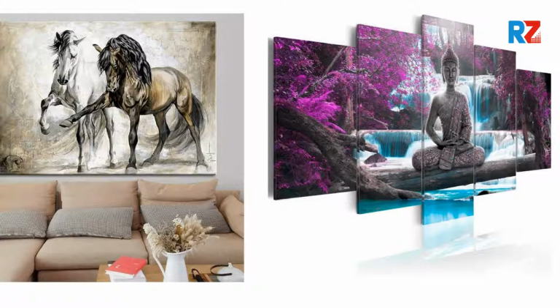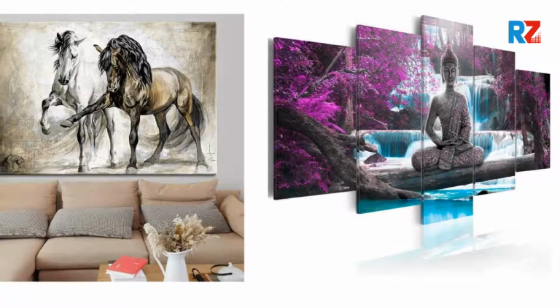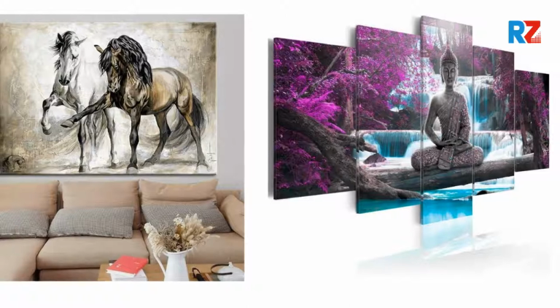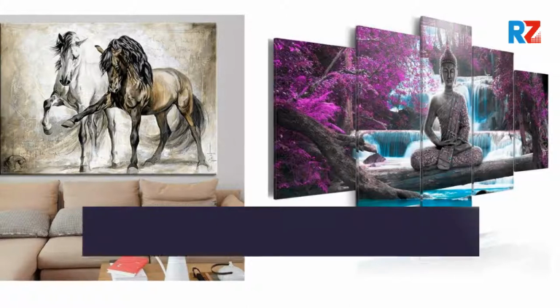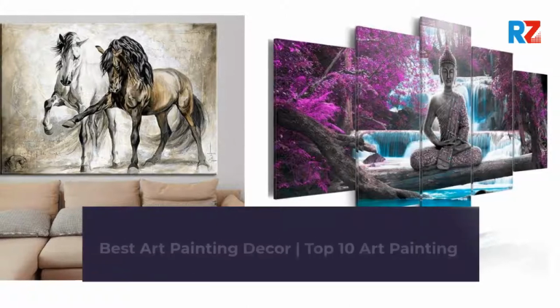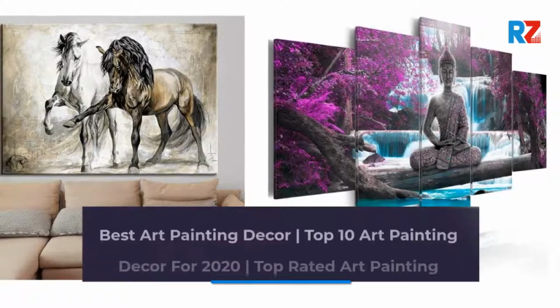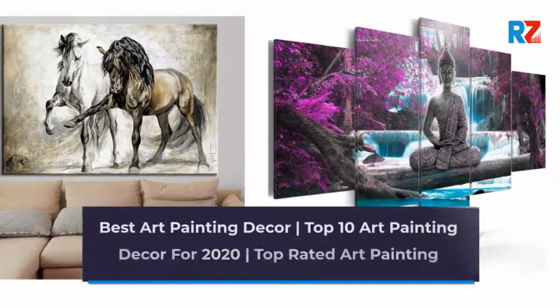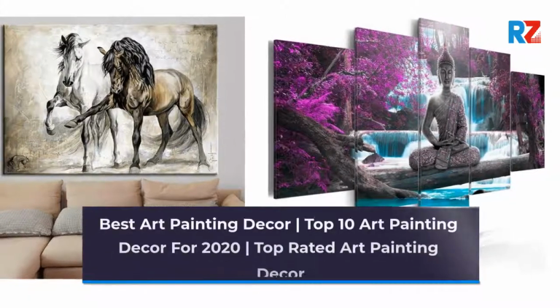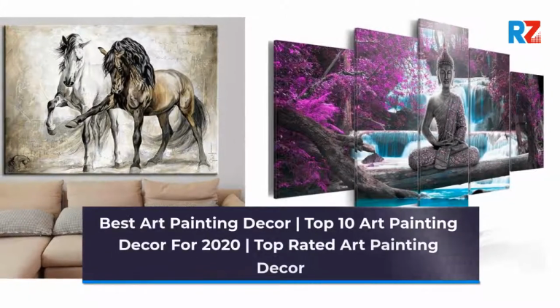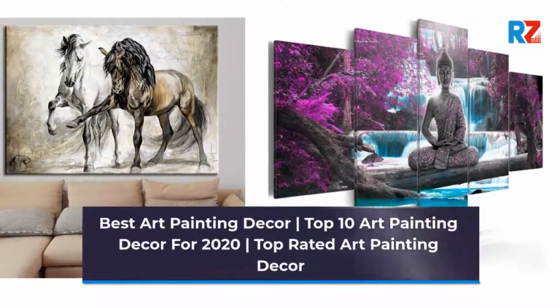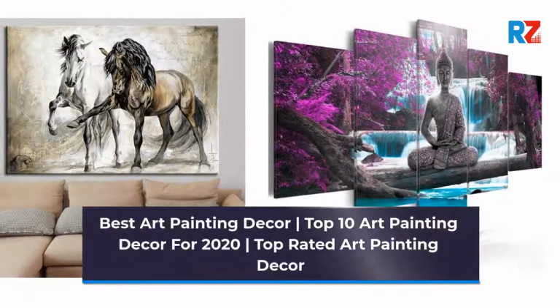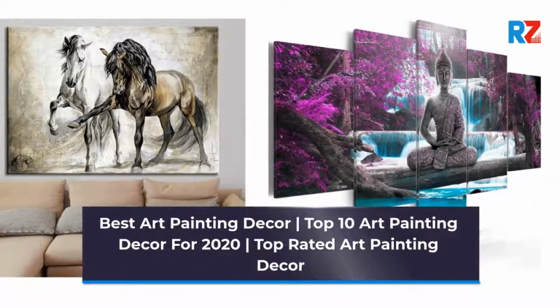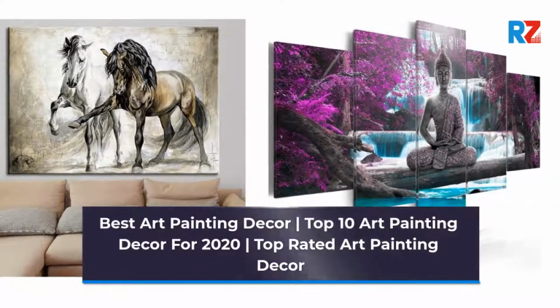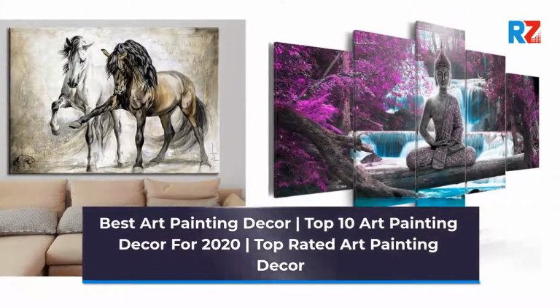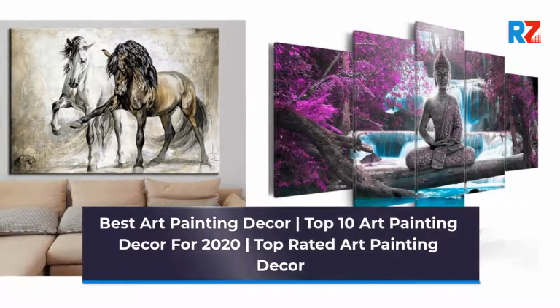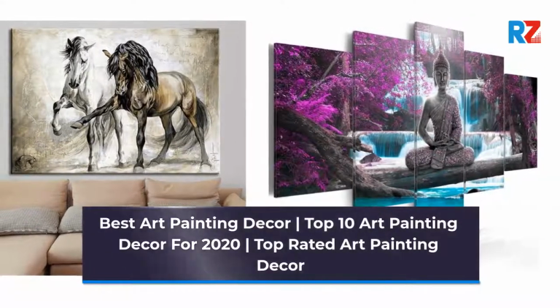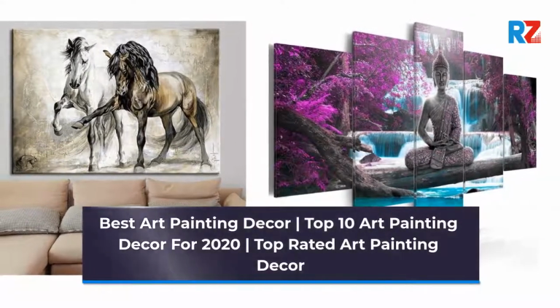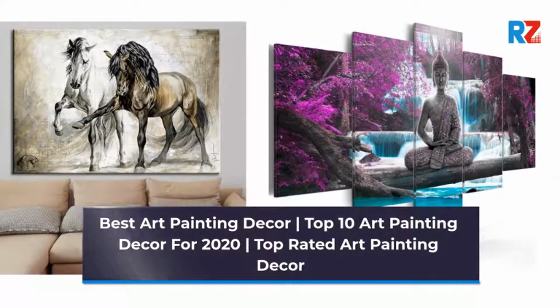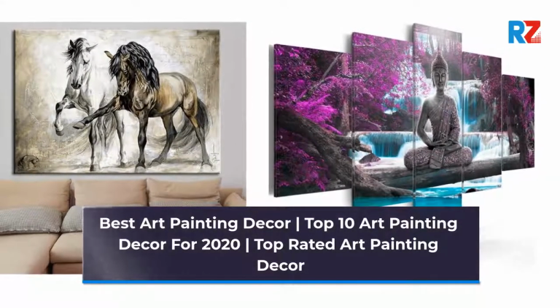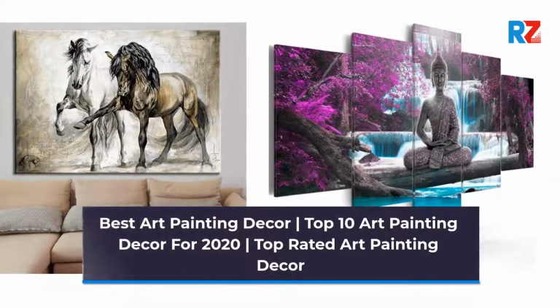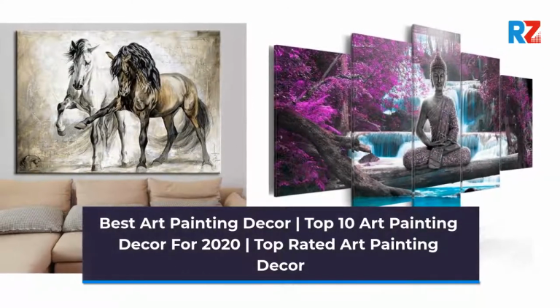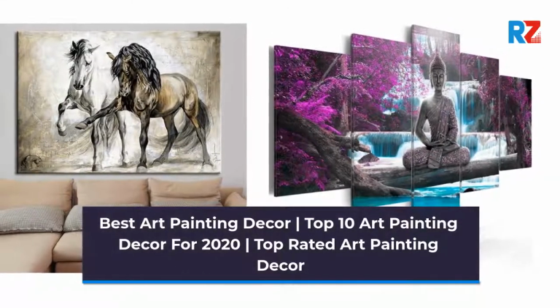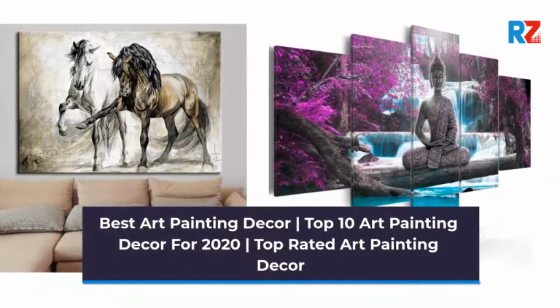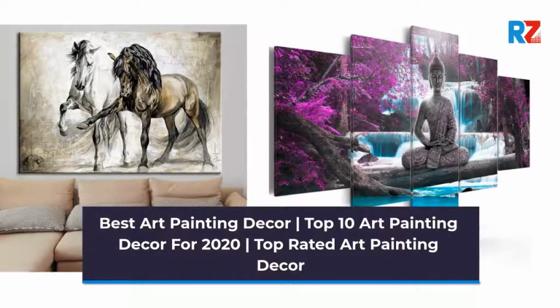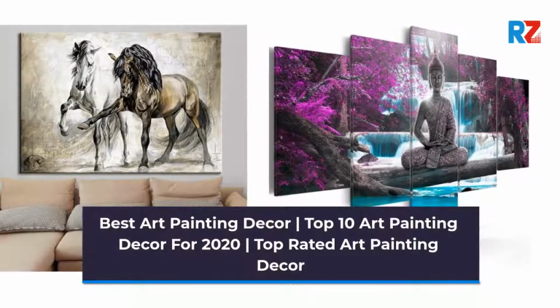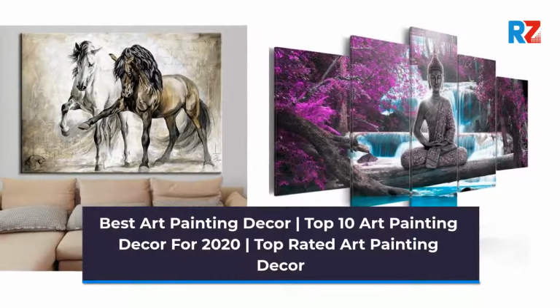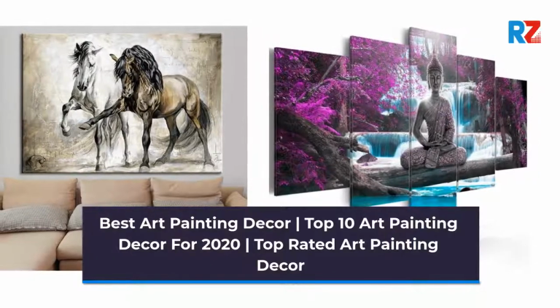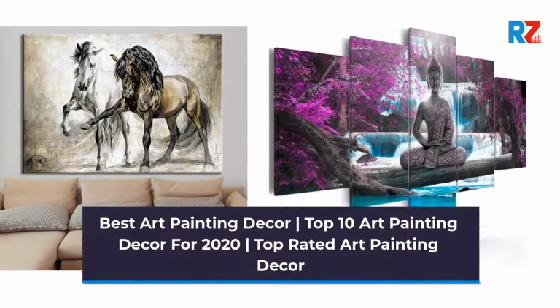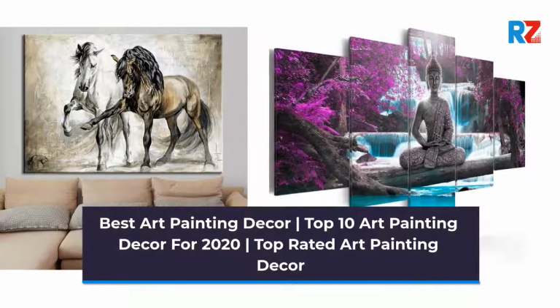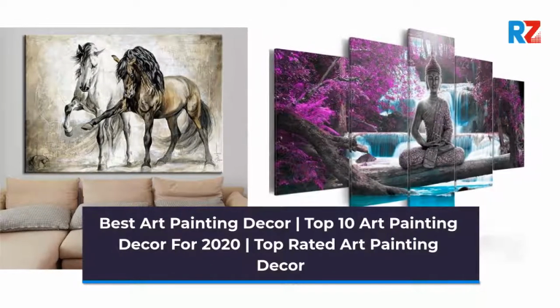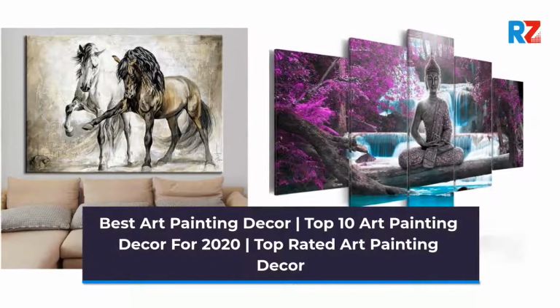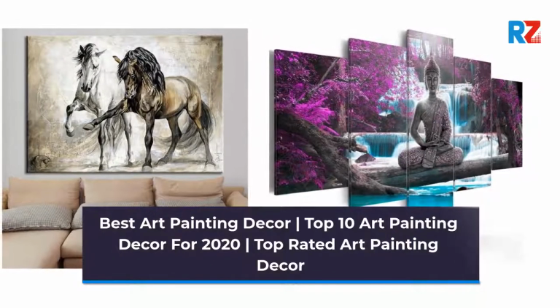Best Art Painting Decor. Top 10 Art Painting Decor for 2020. Top Rated Art Painting Decor.